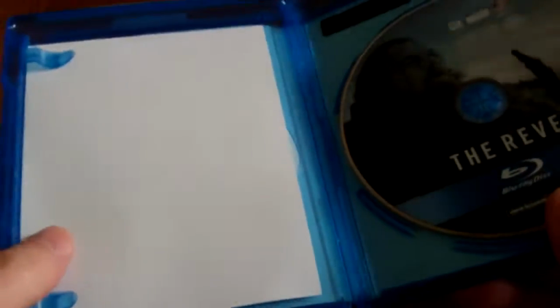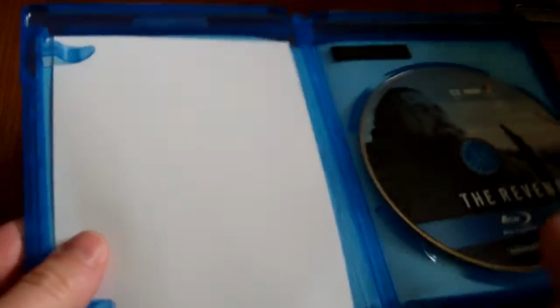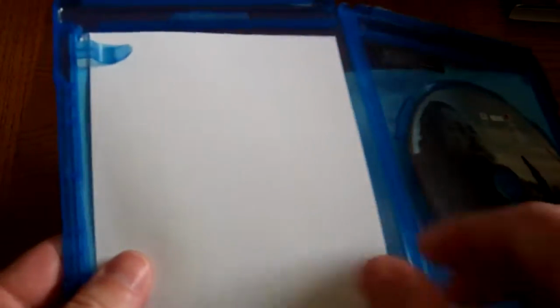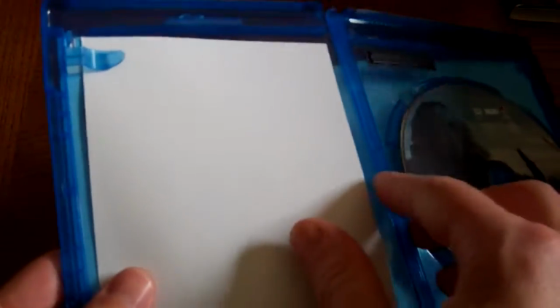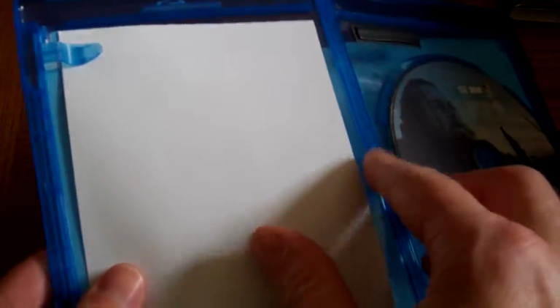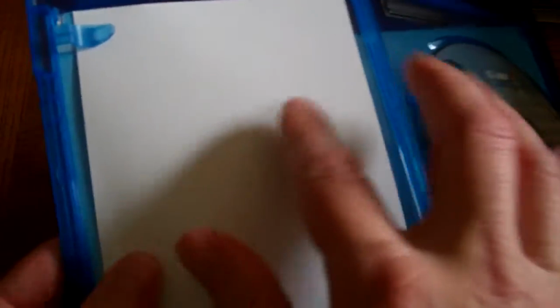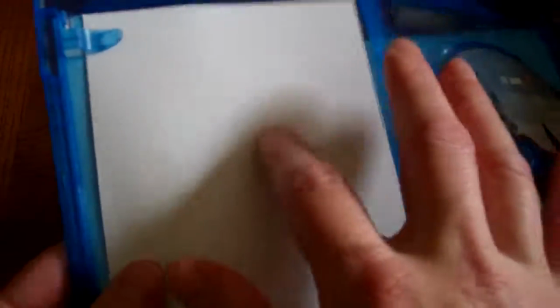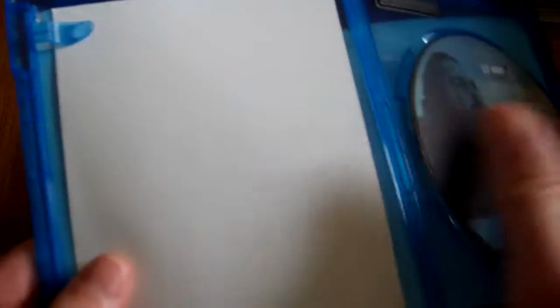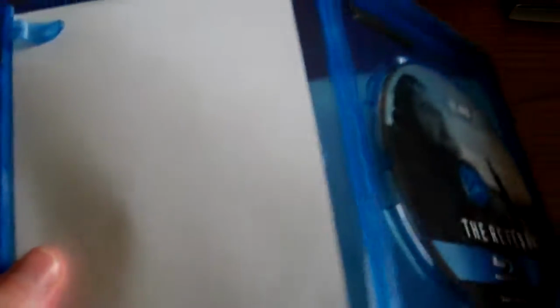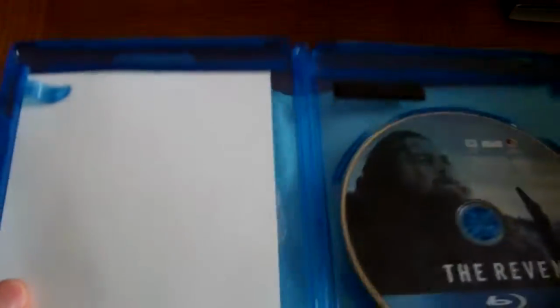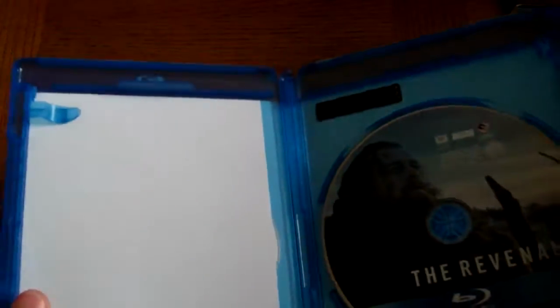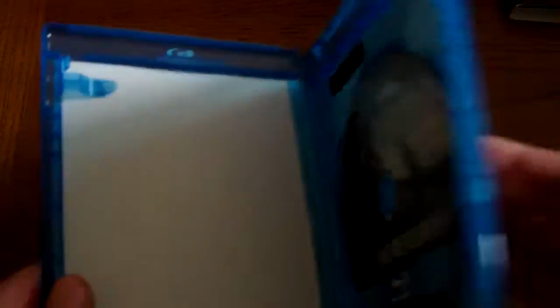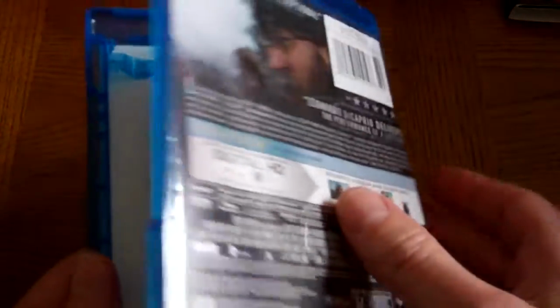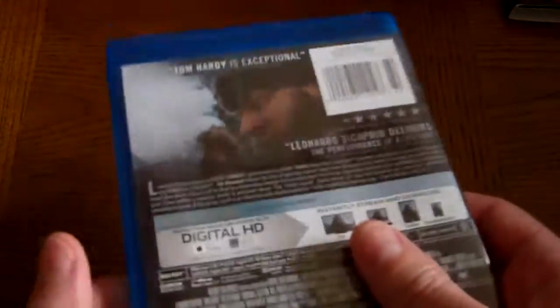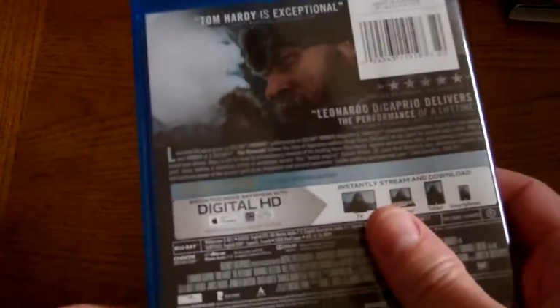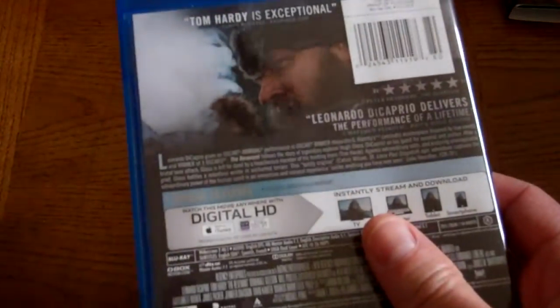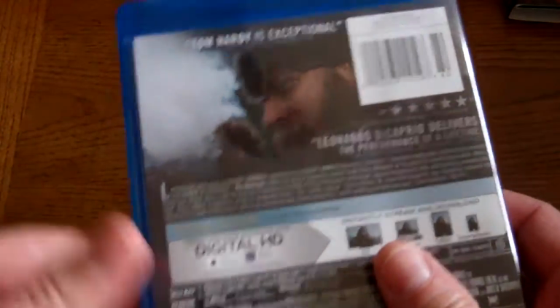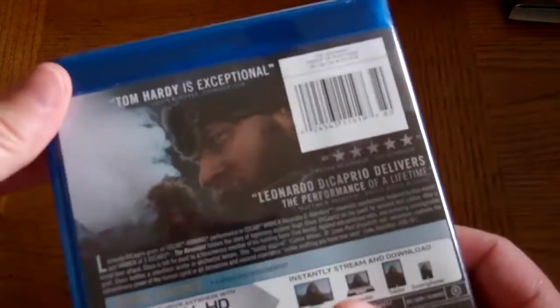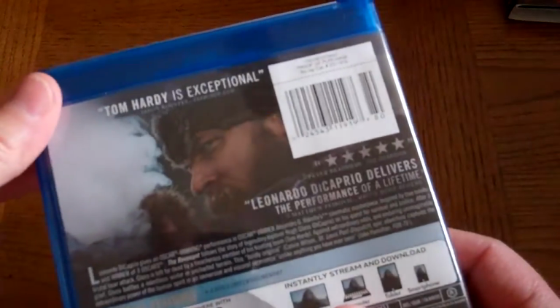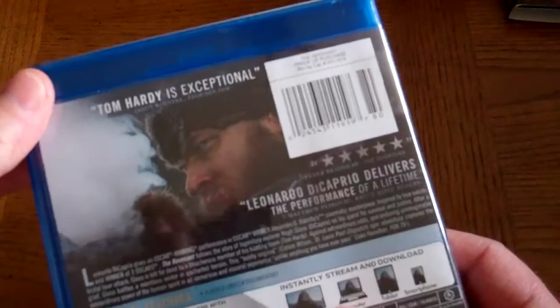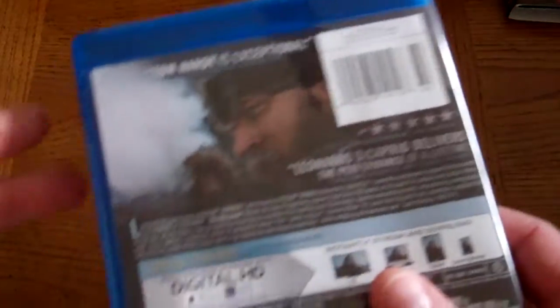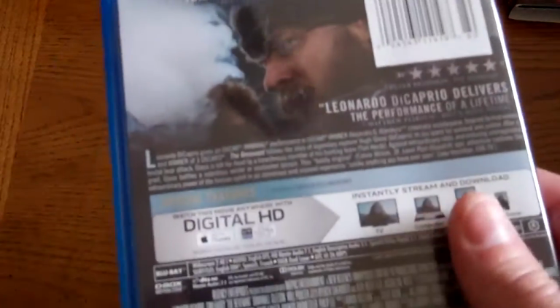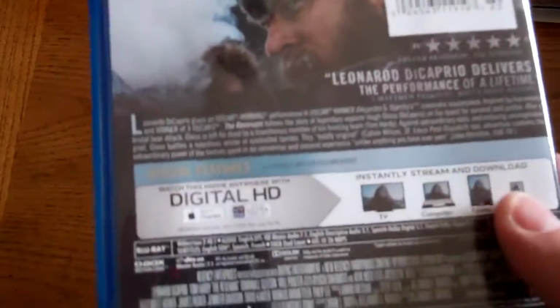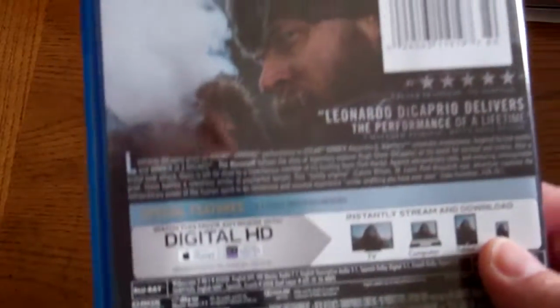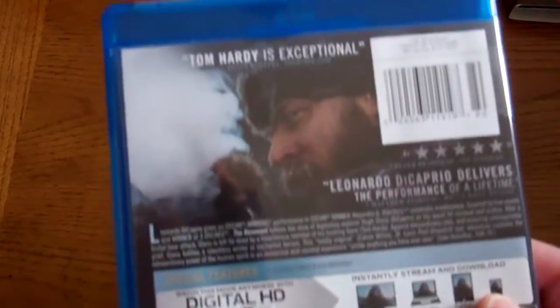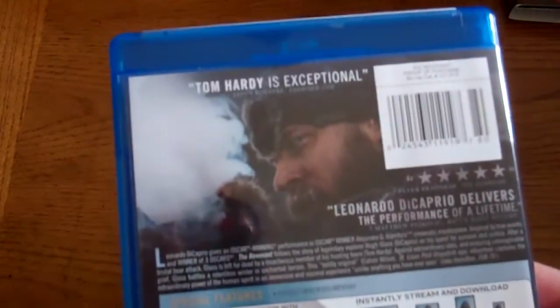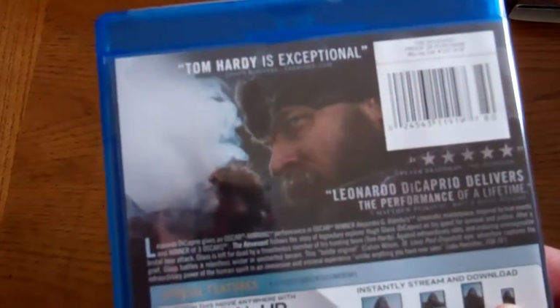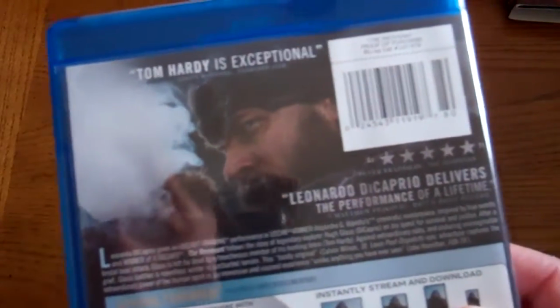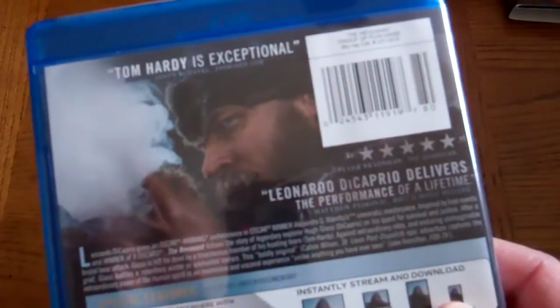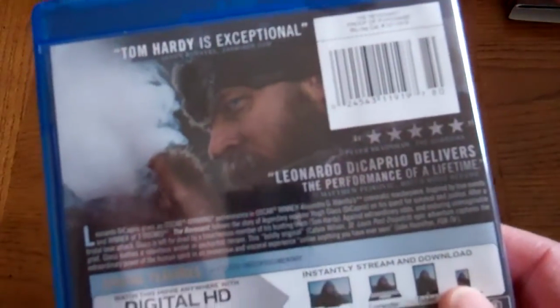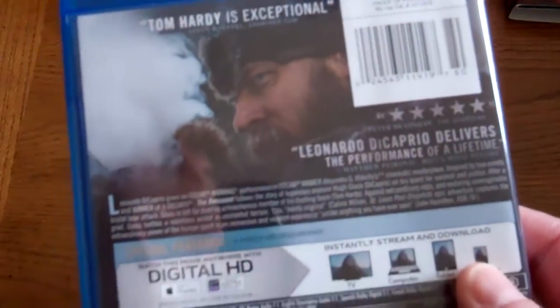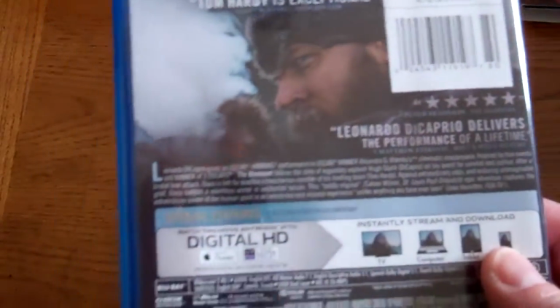The digital code is on the other side of this. The back features Tom Hardy.